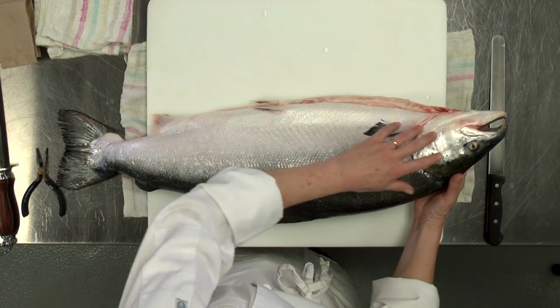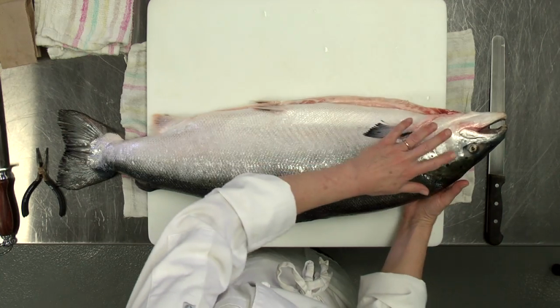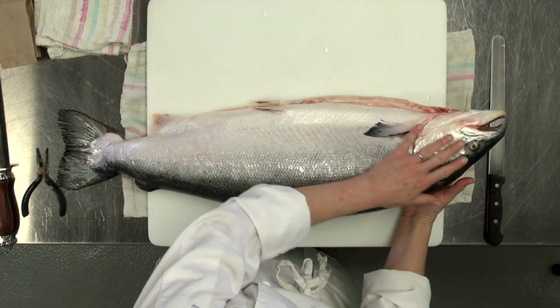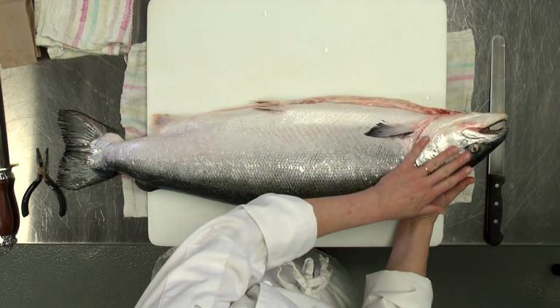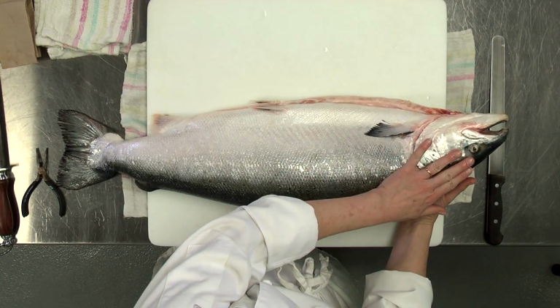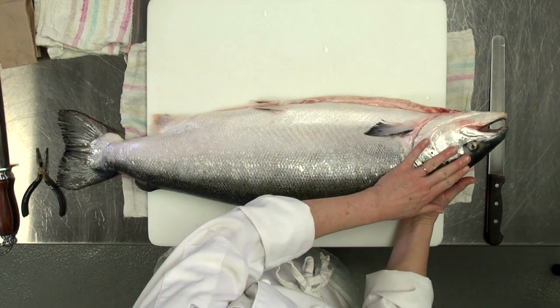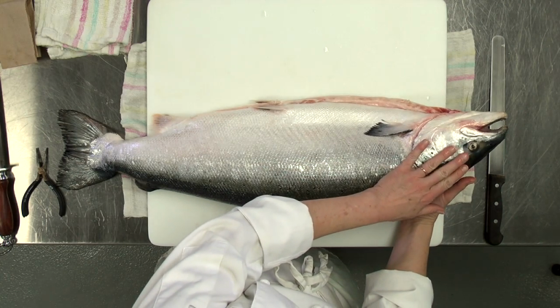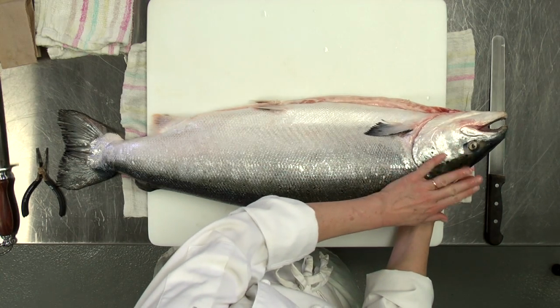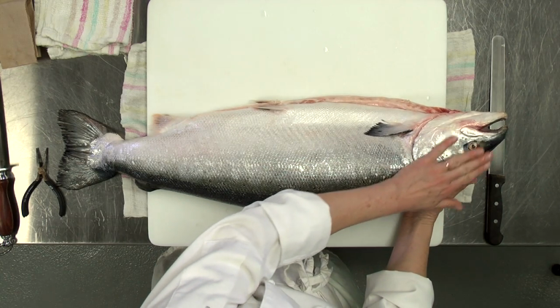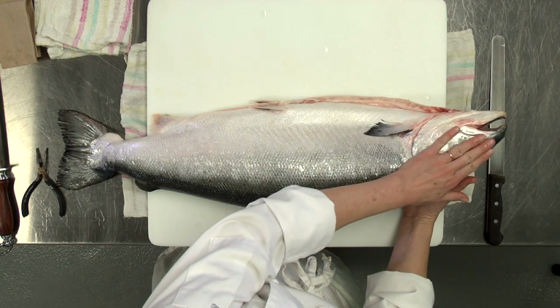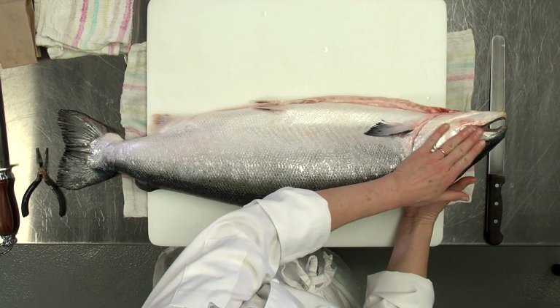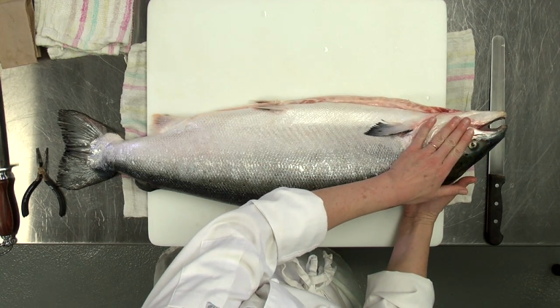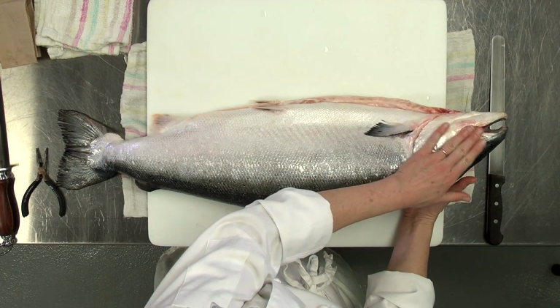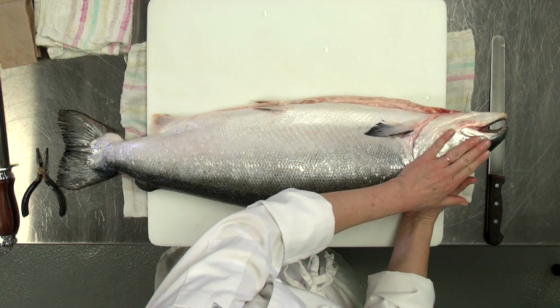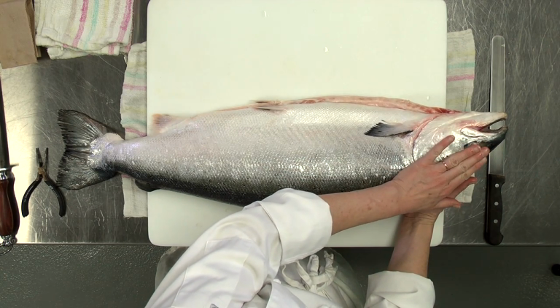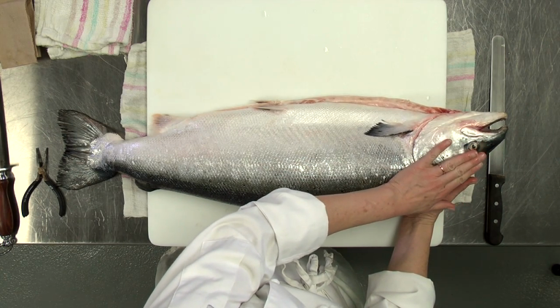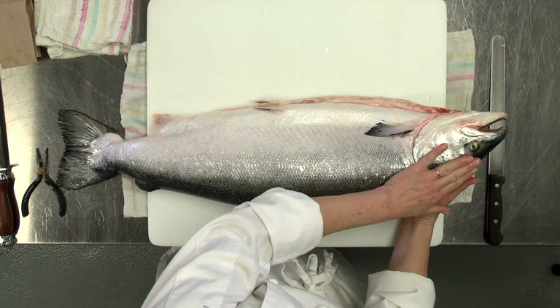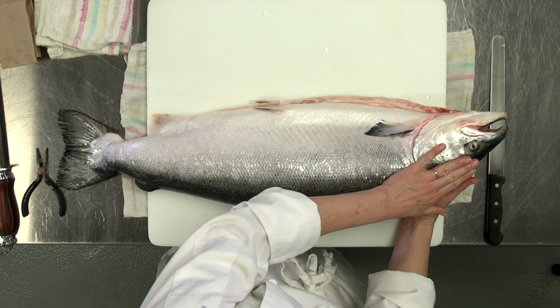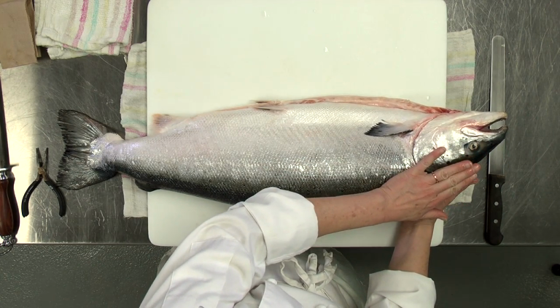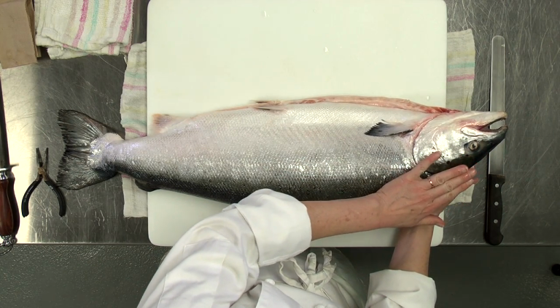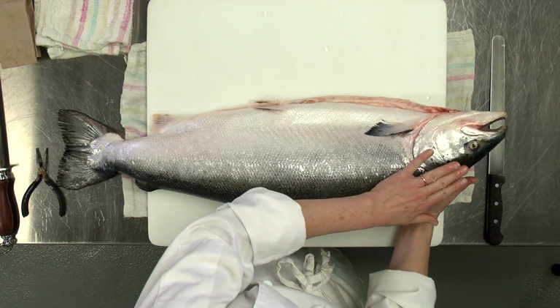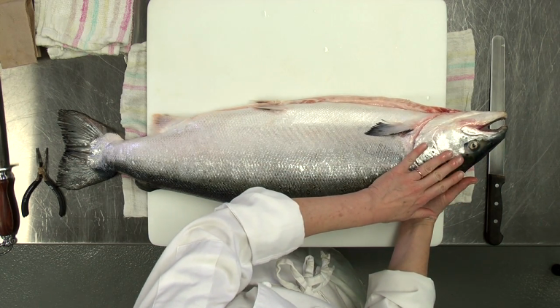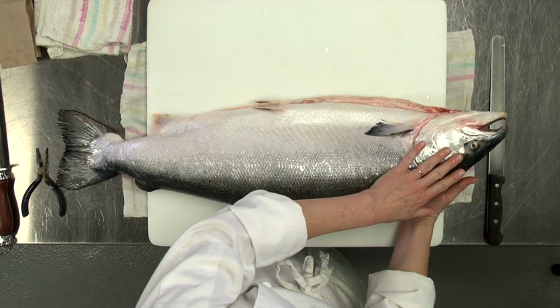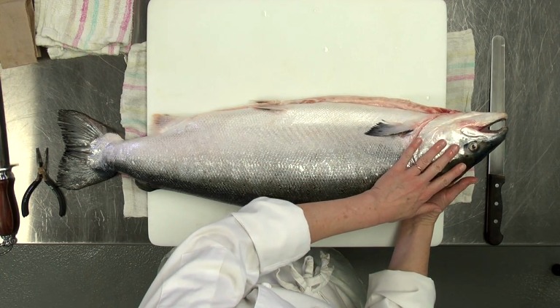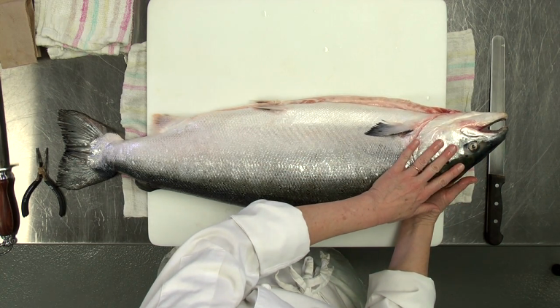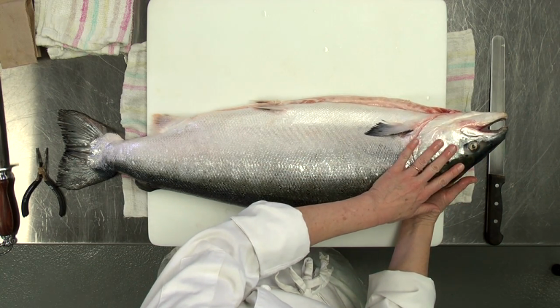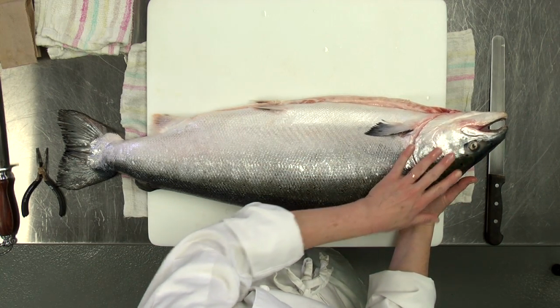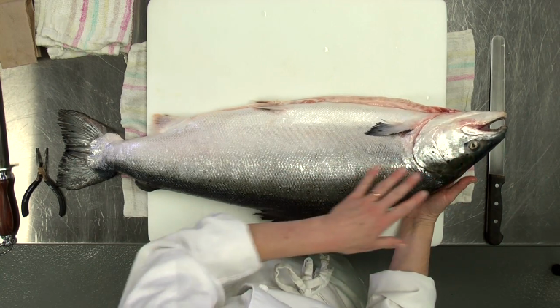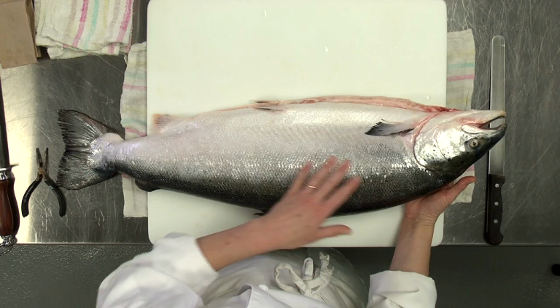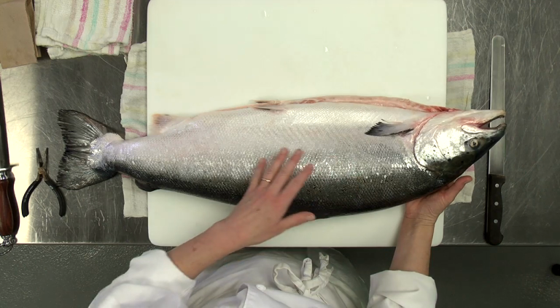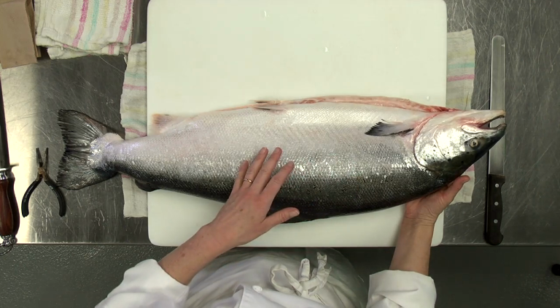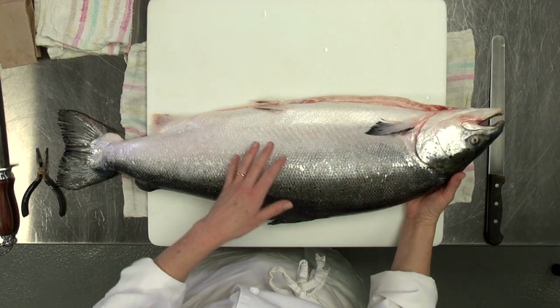The eyes of the fish should be bulging when you feel them — they should come up out of the head and be nice and clear, not cloudy.